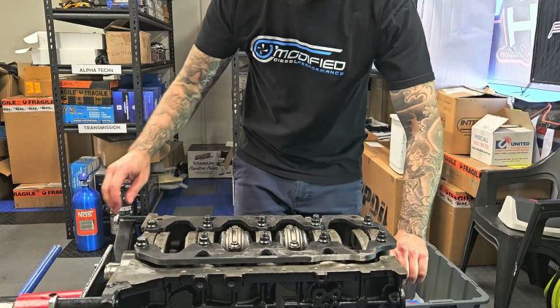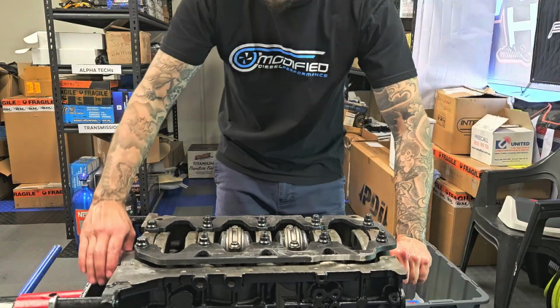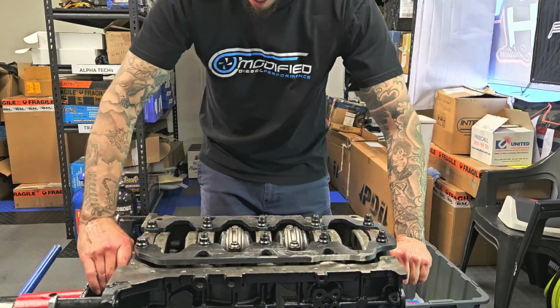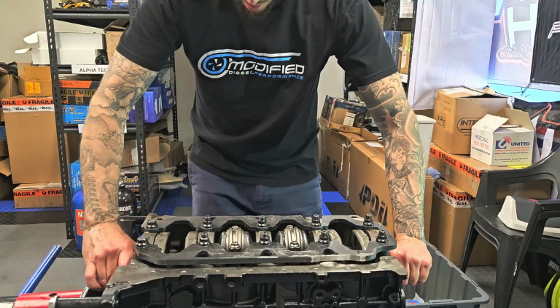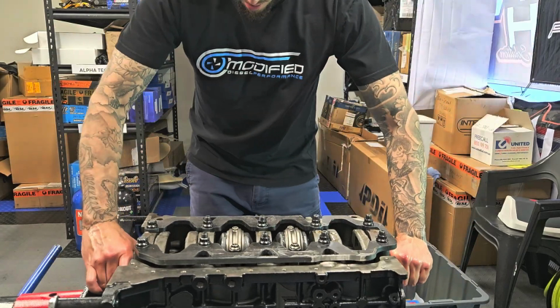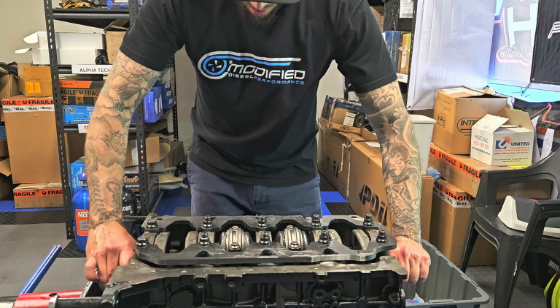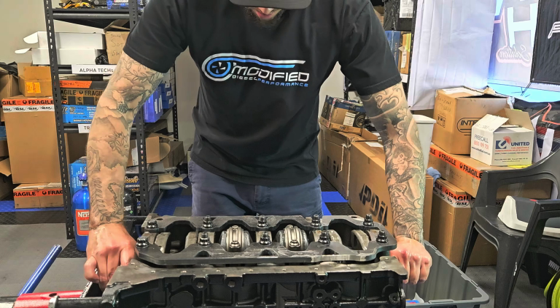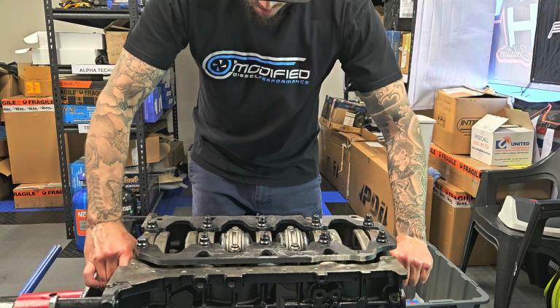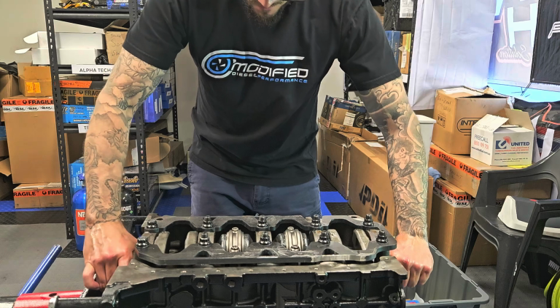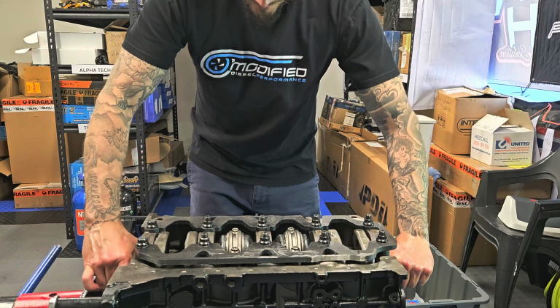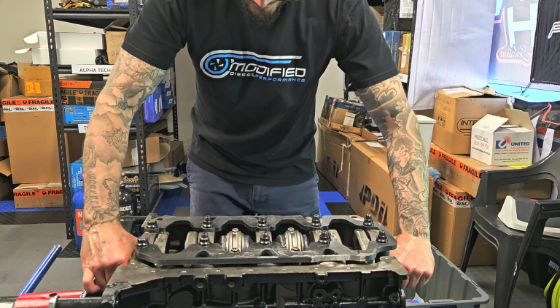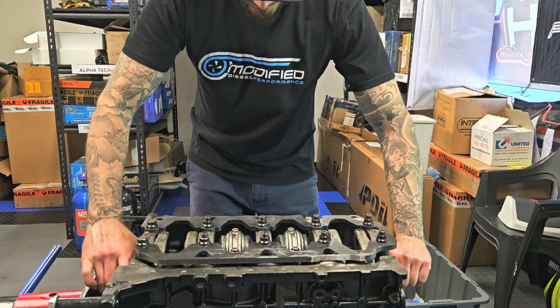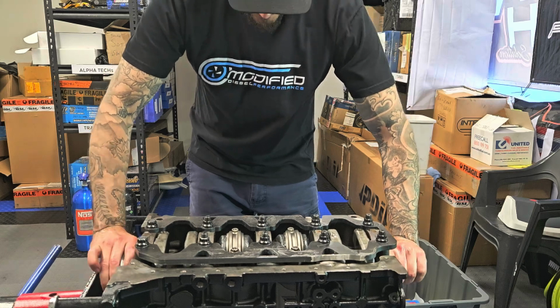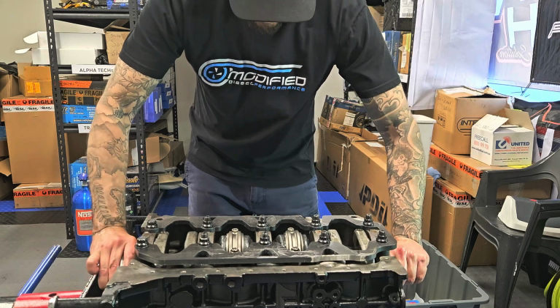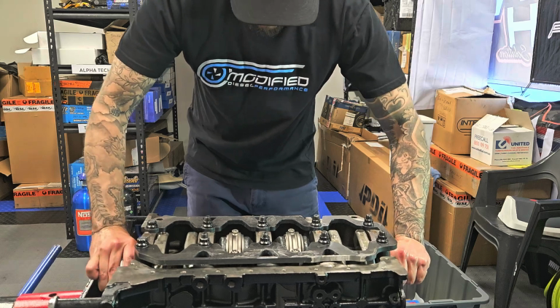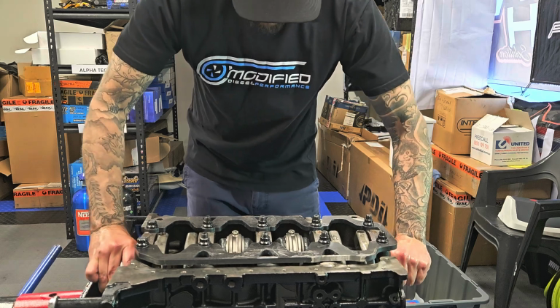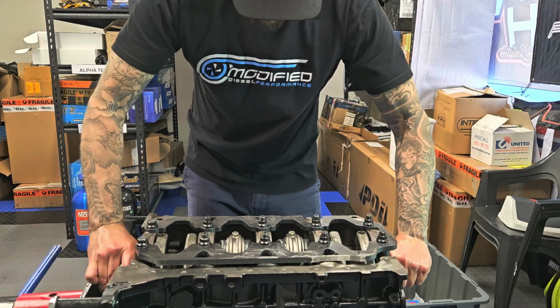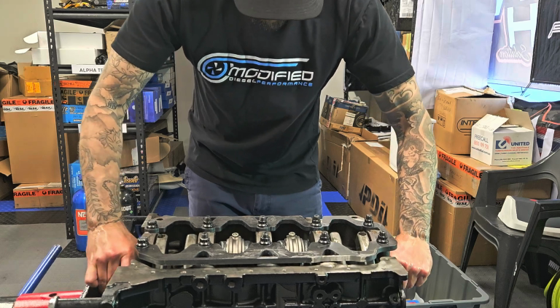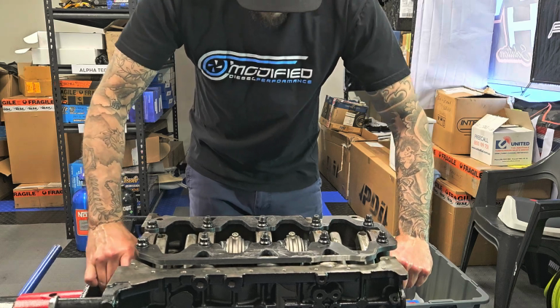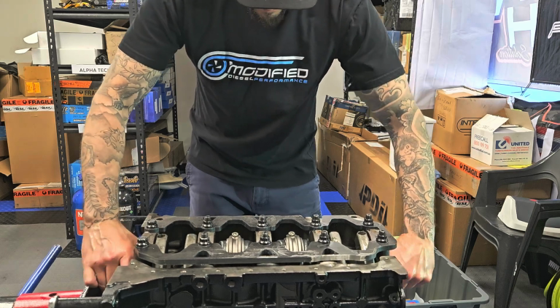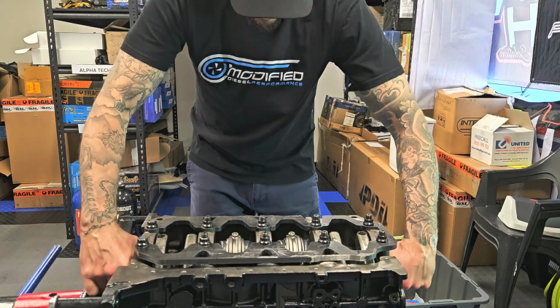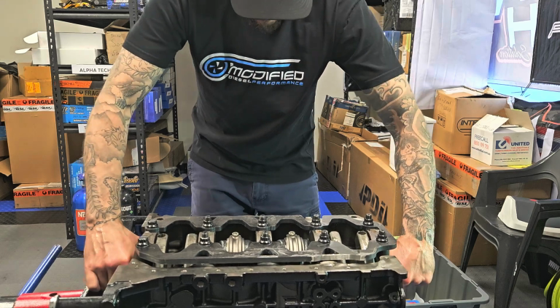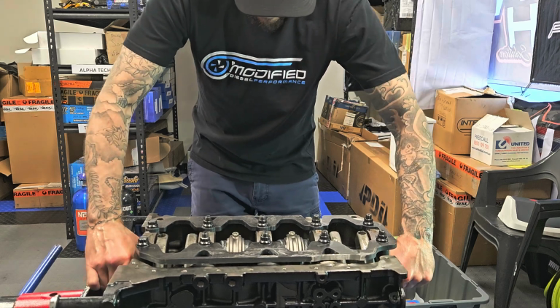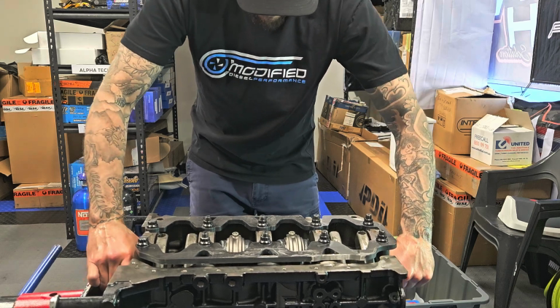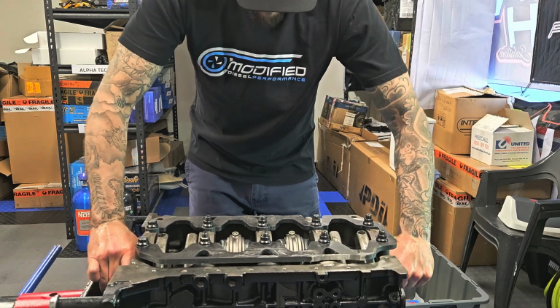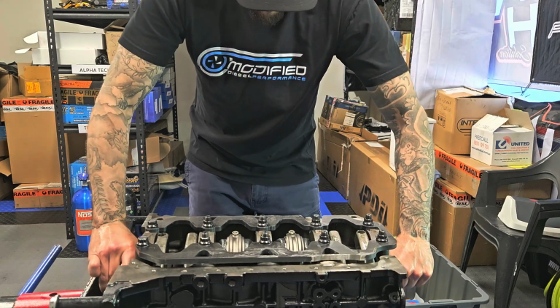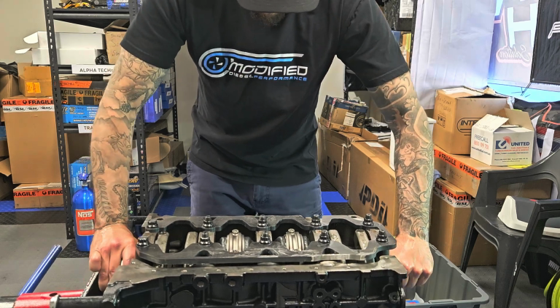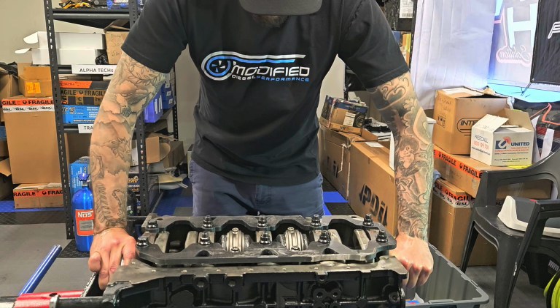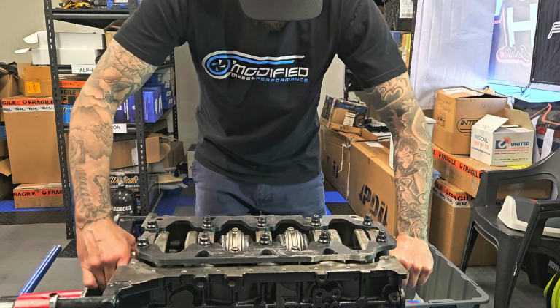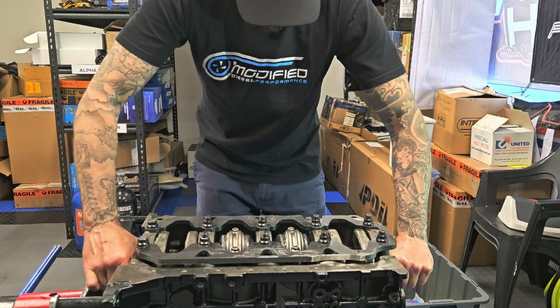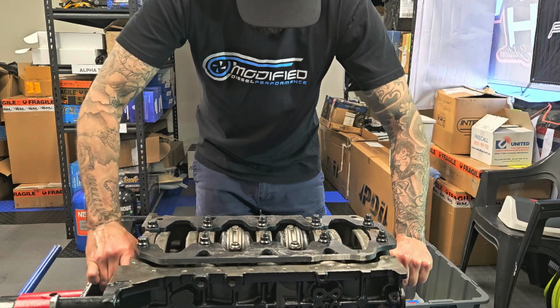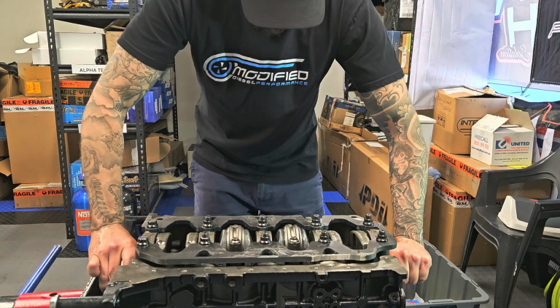Just checking the crank still rotates freely here — and it feels beautiful.